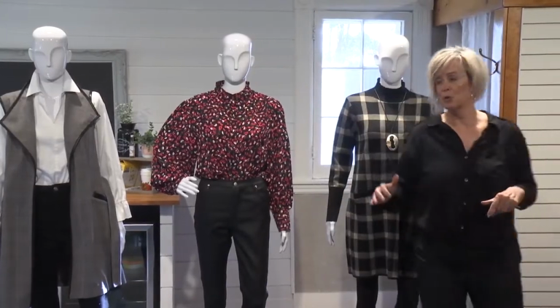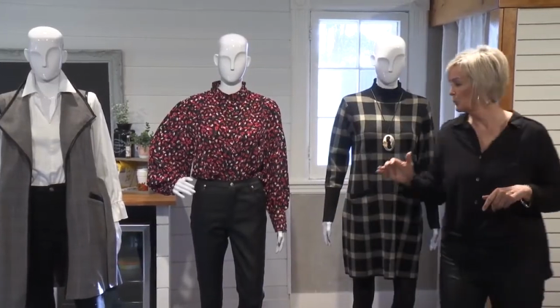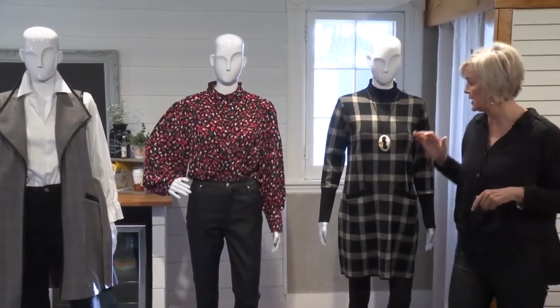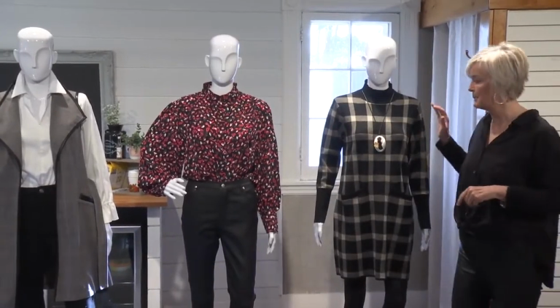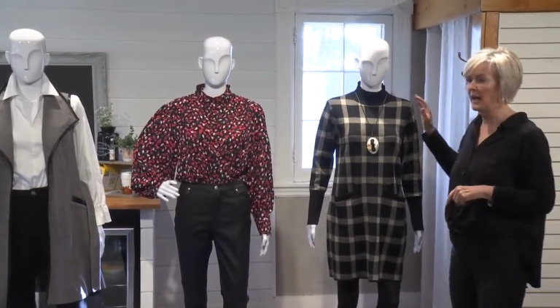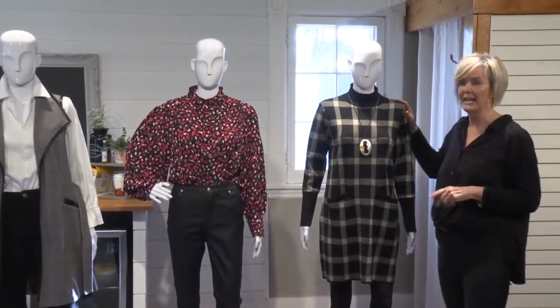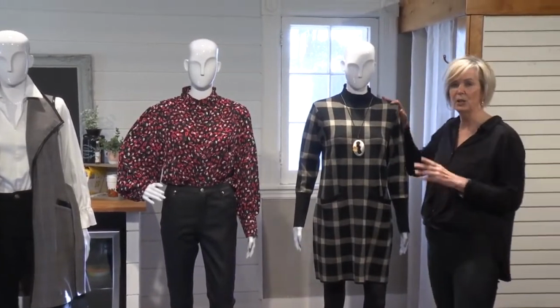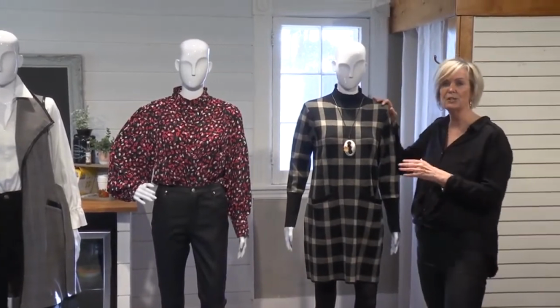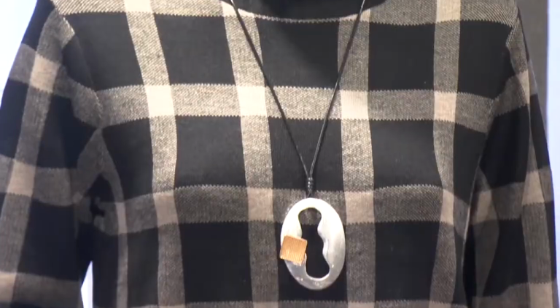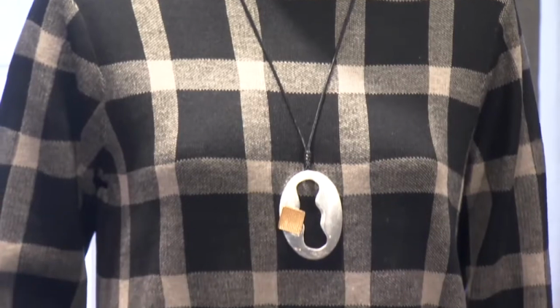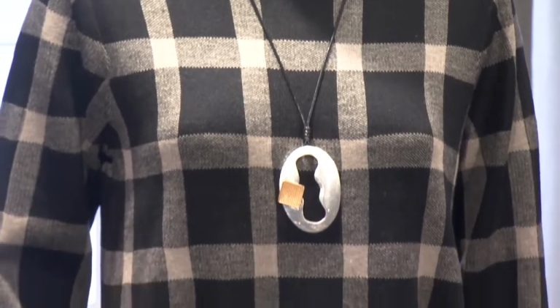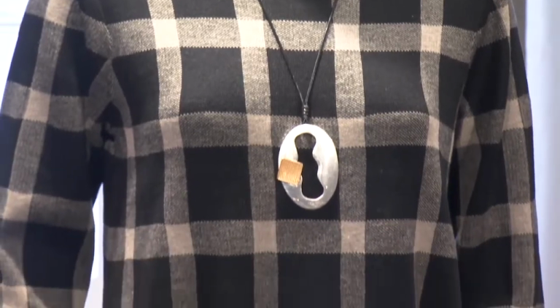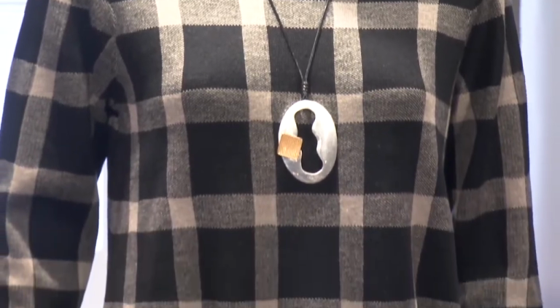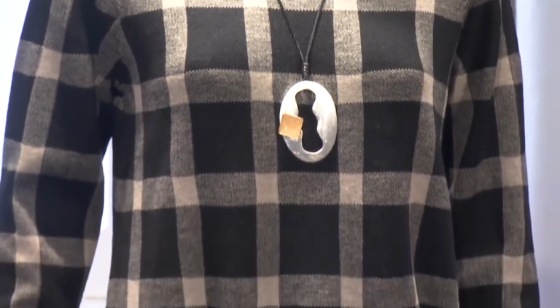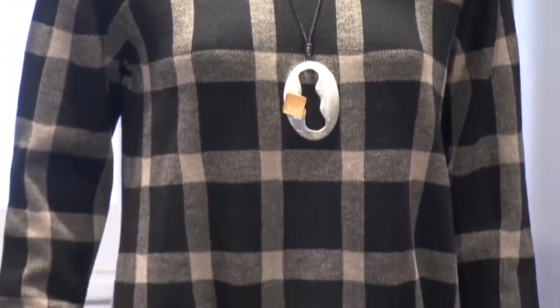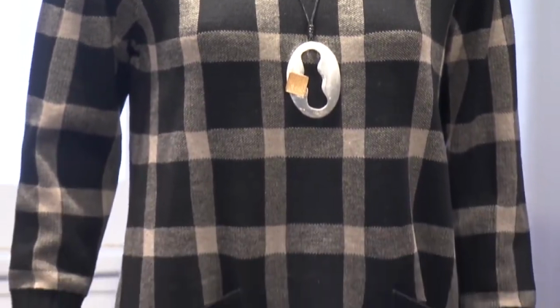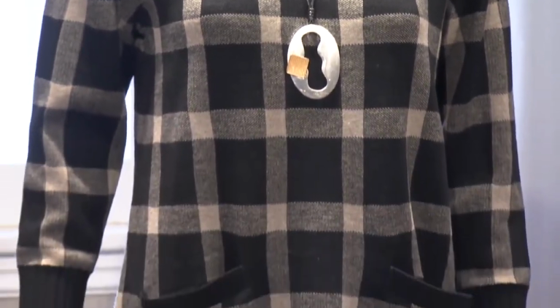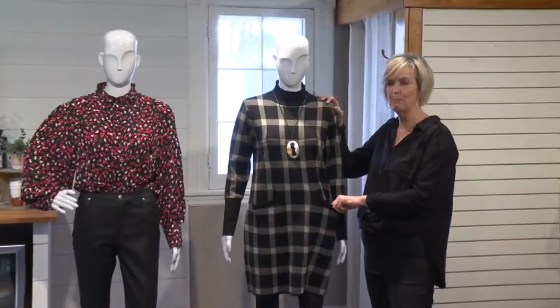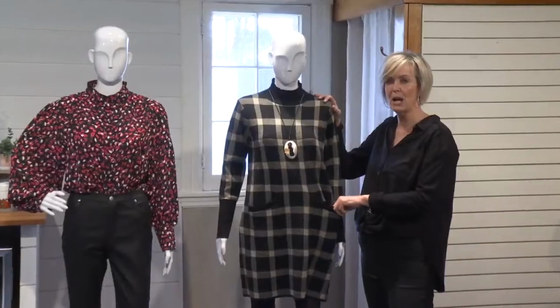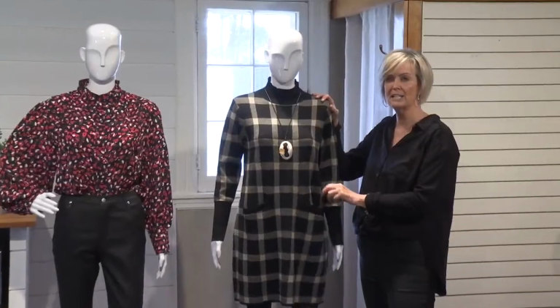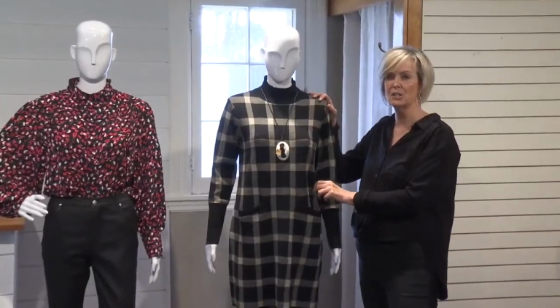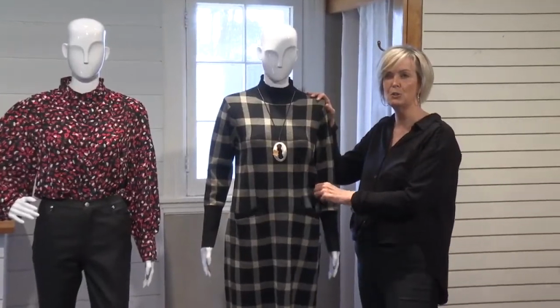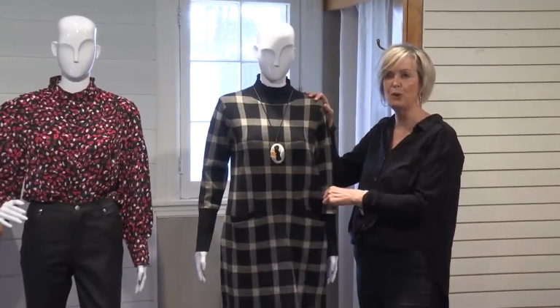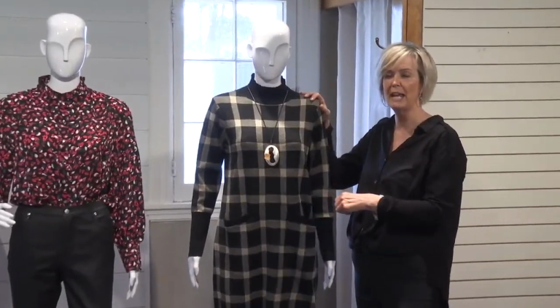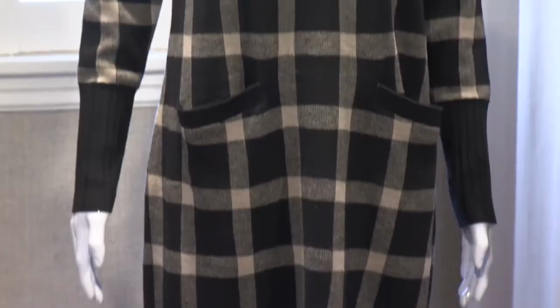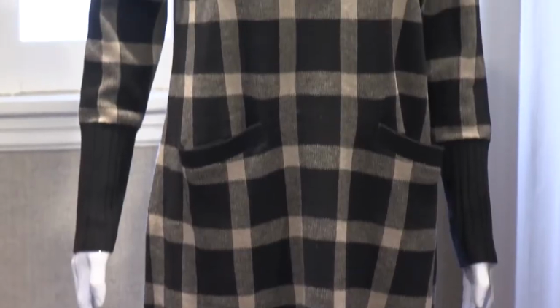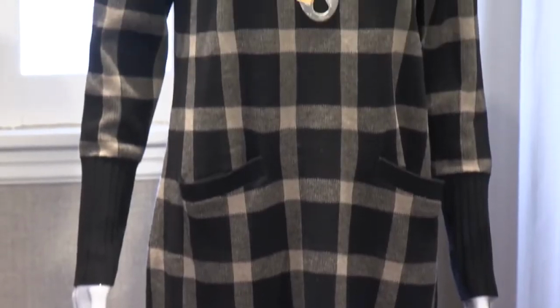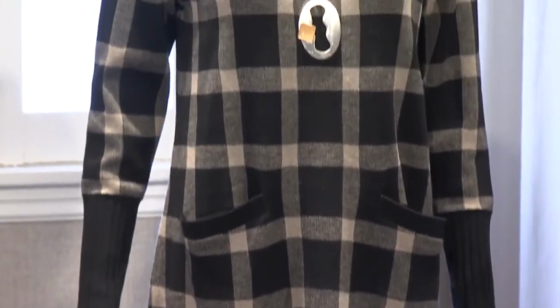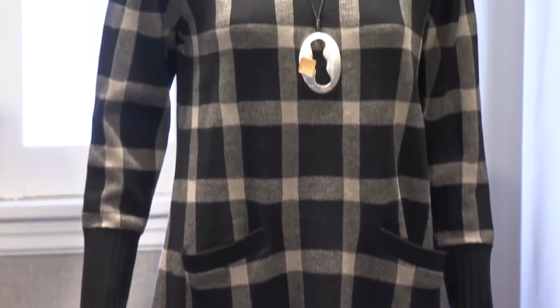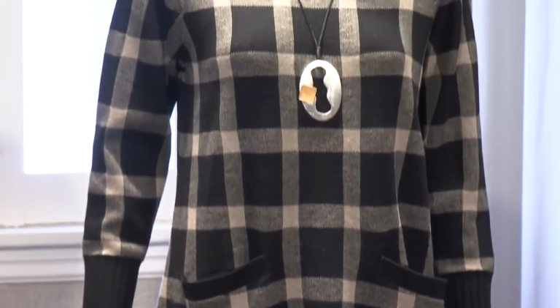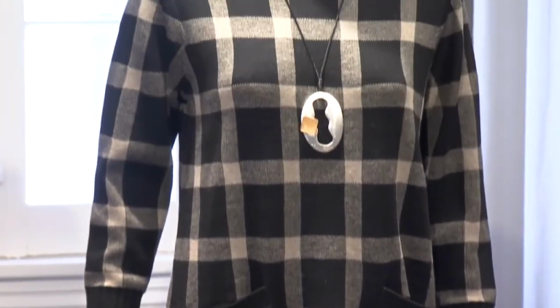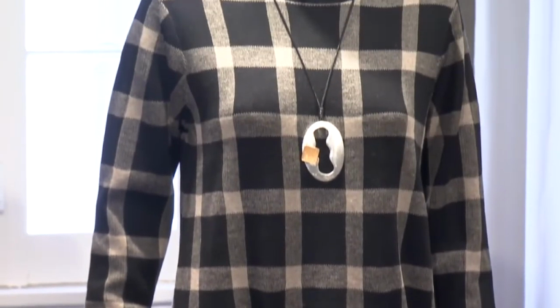Last of course we're seeing plaid, and look at this great plaid comfy dress — it's got pockets, it's loose fitting, perfect for any time of day.